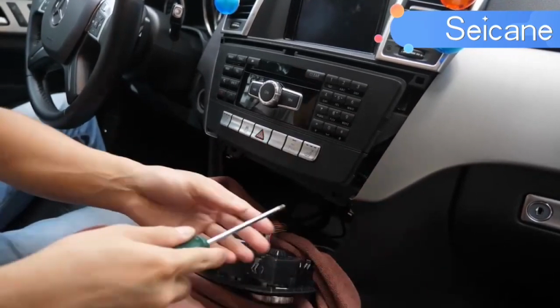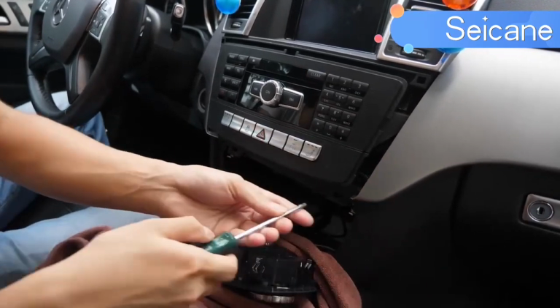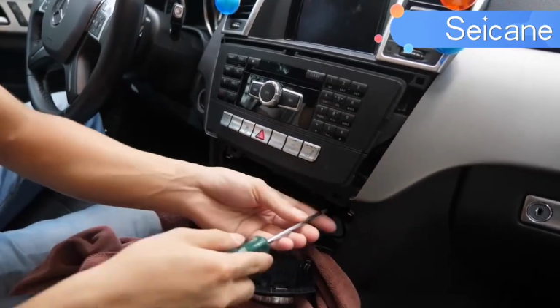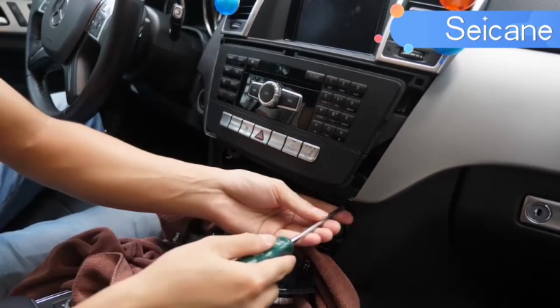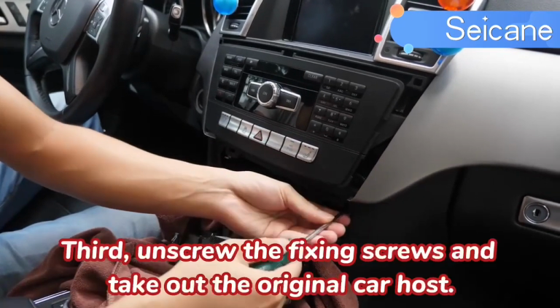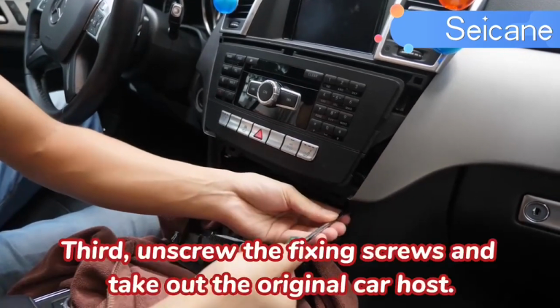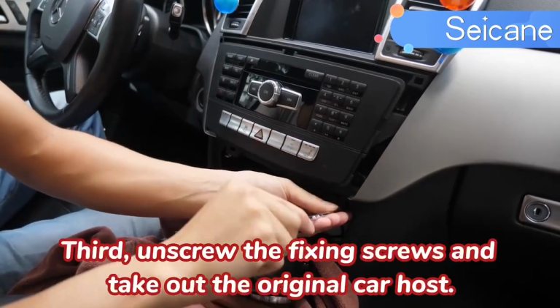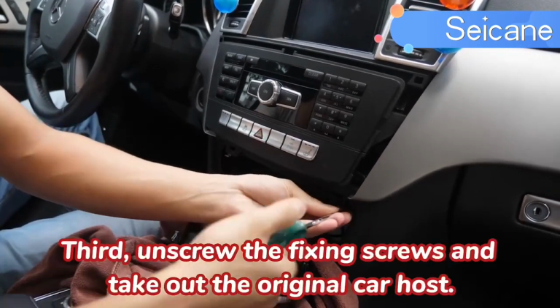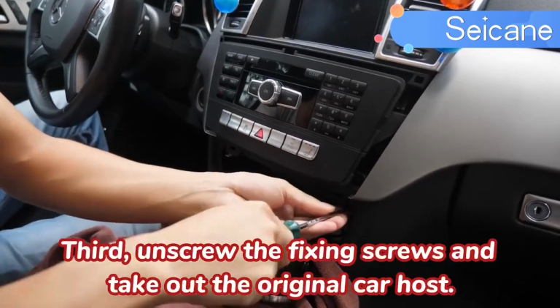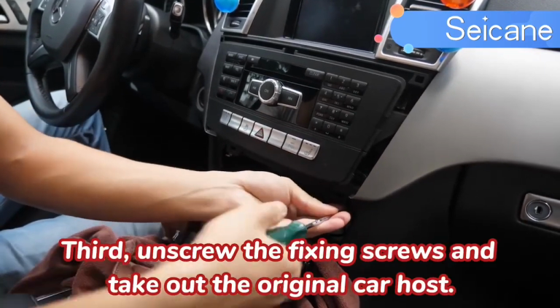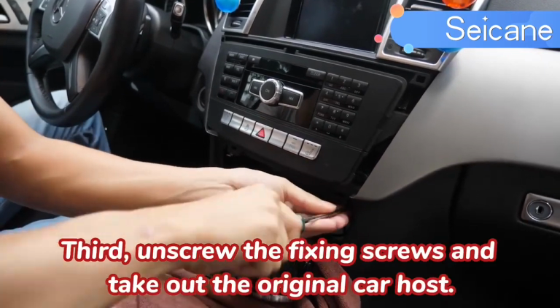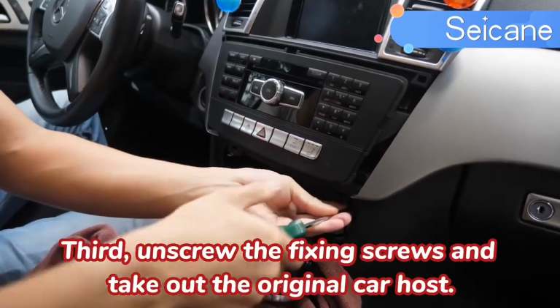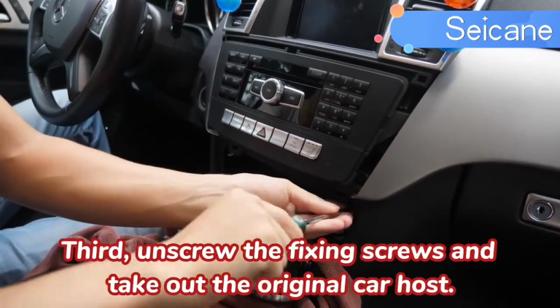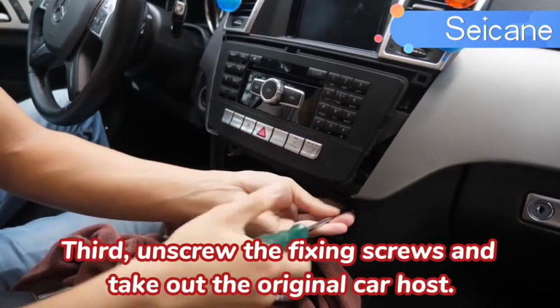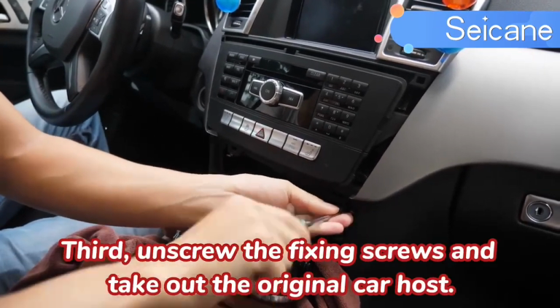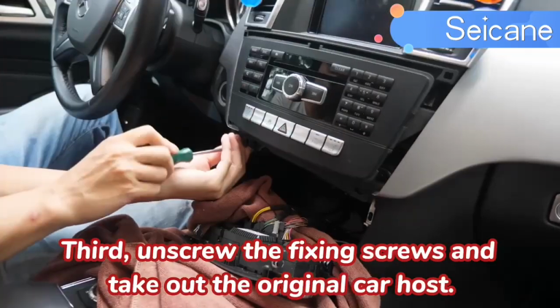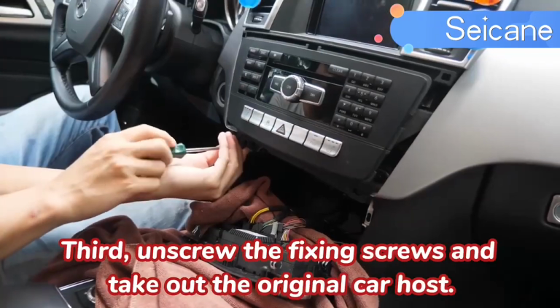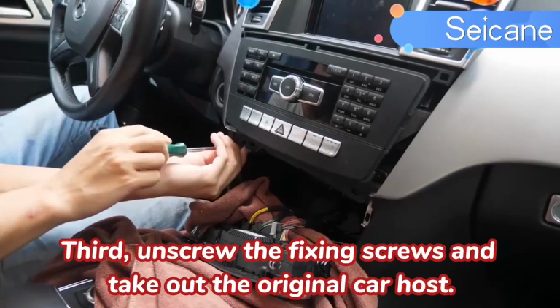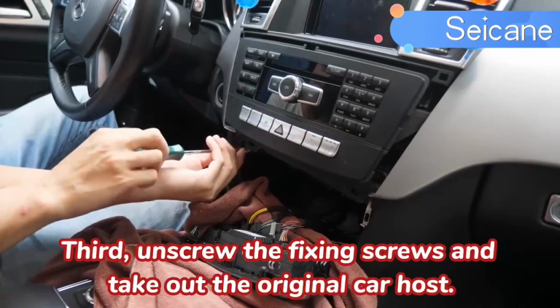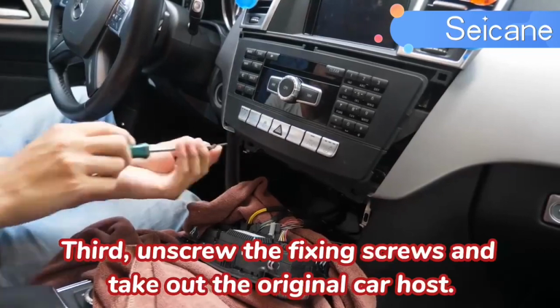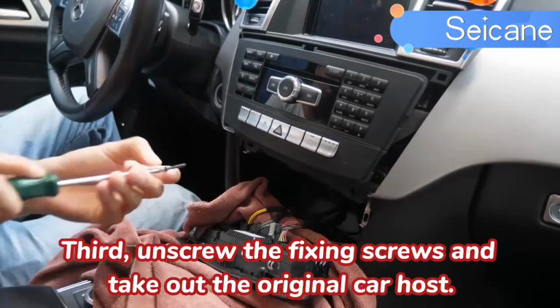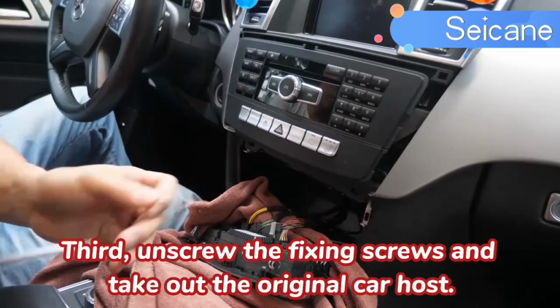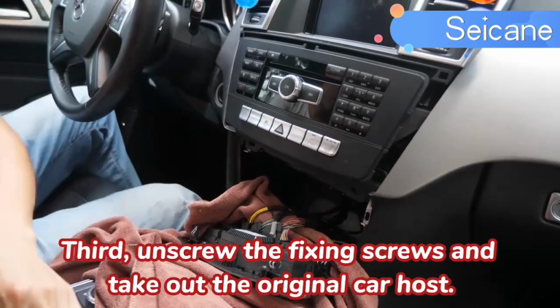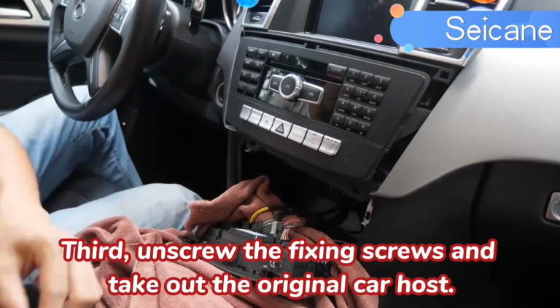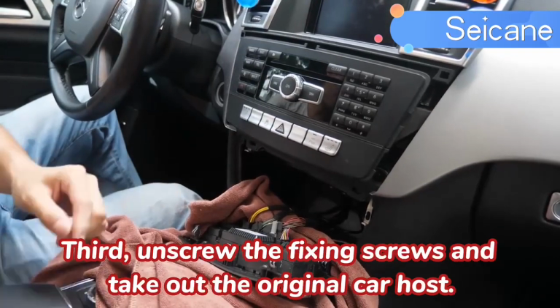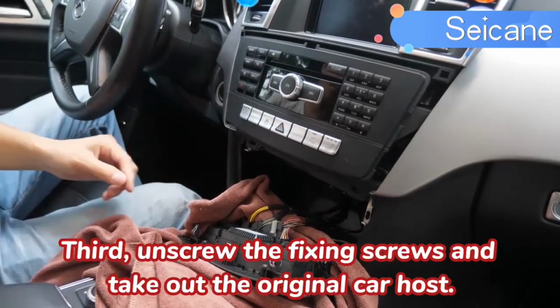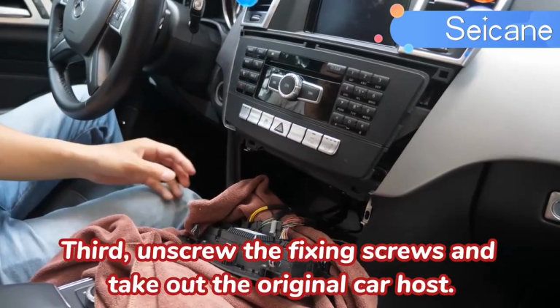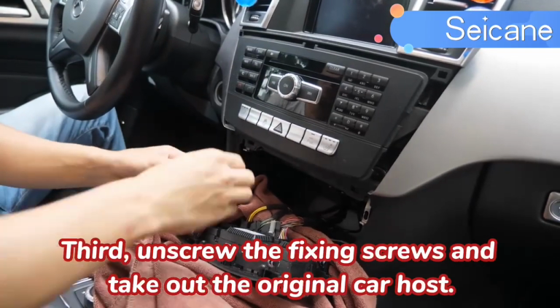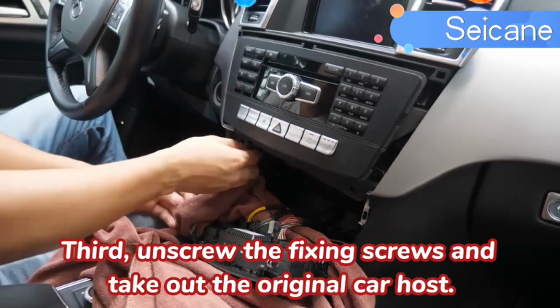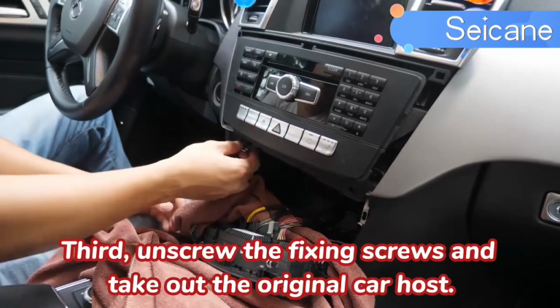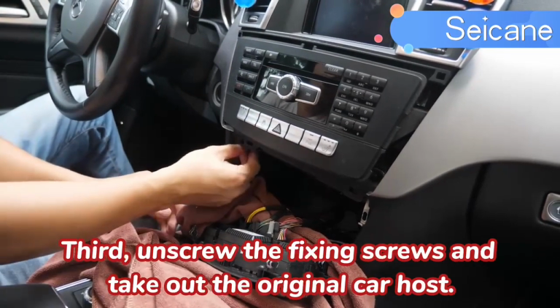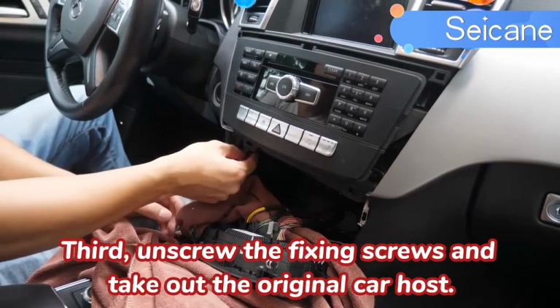Third, unscrew the fixing screws and take out the original car host.